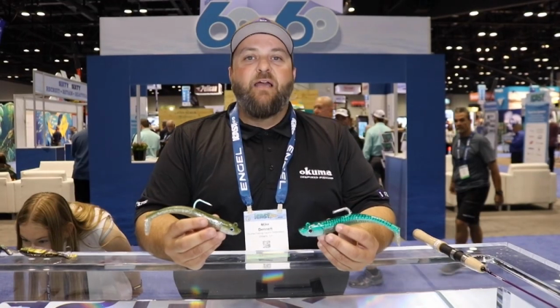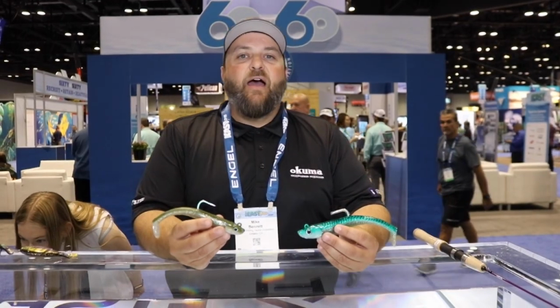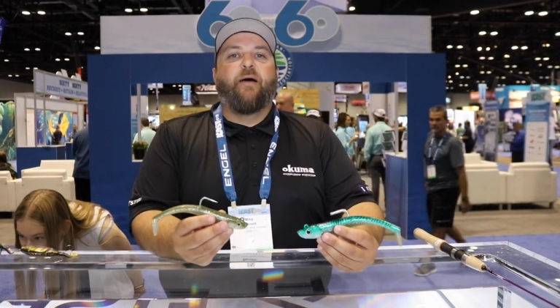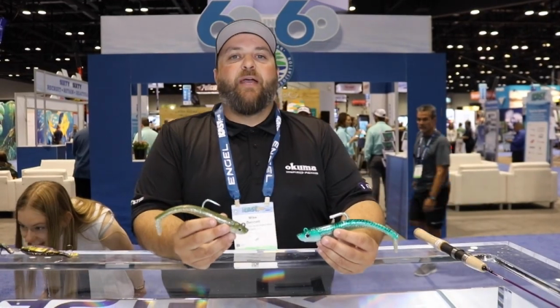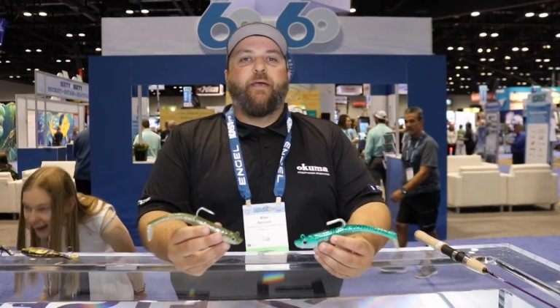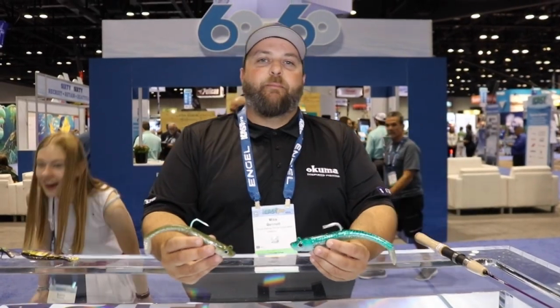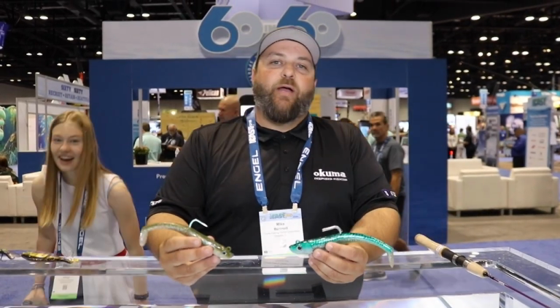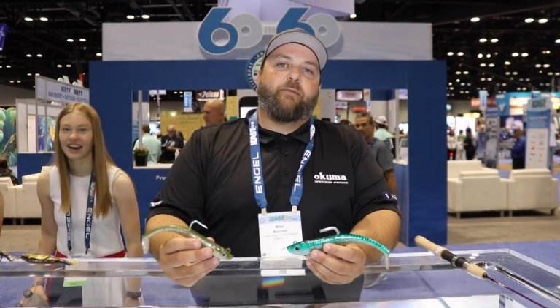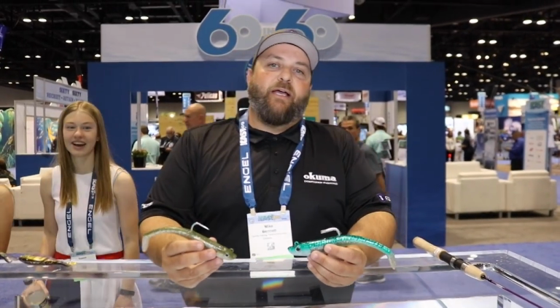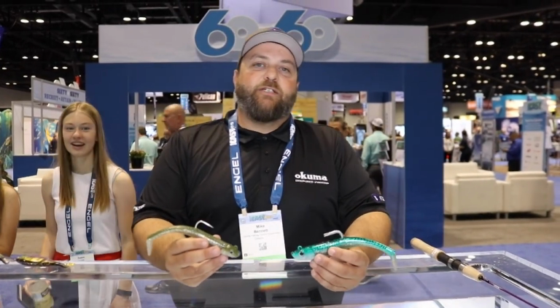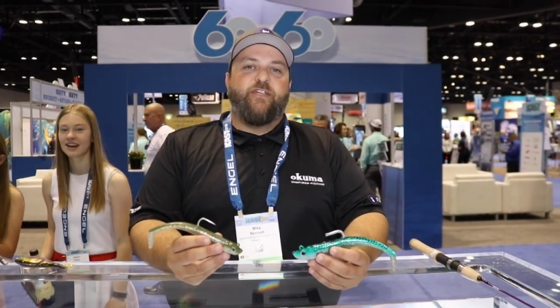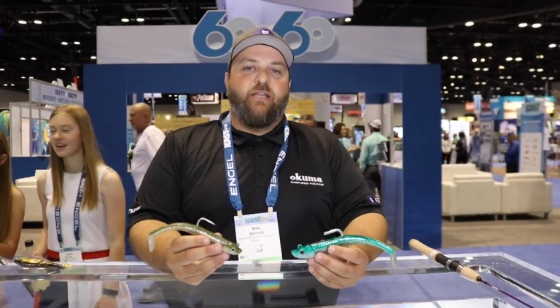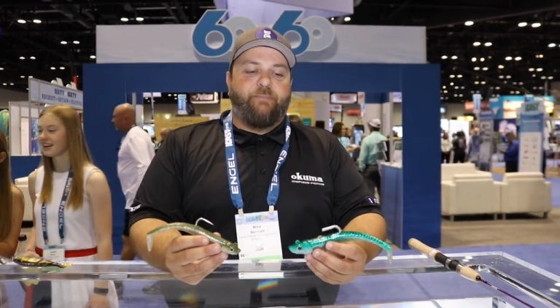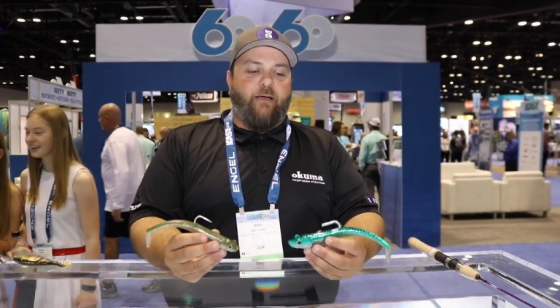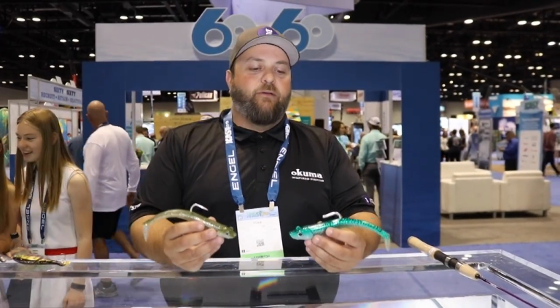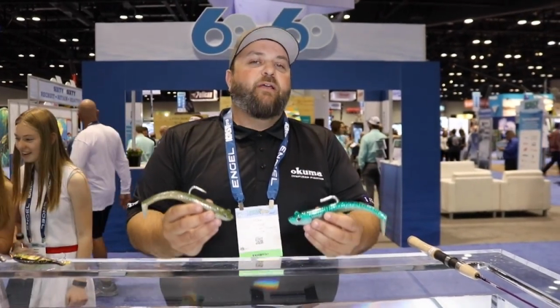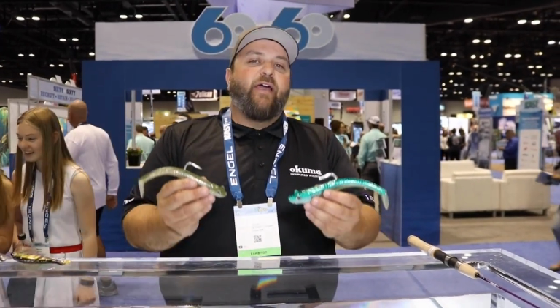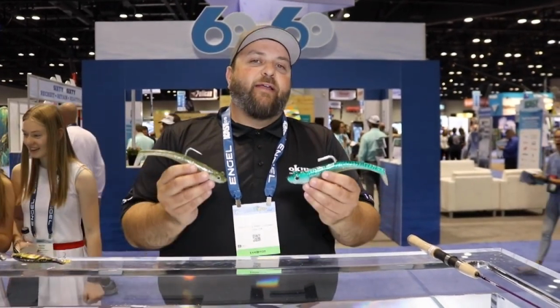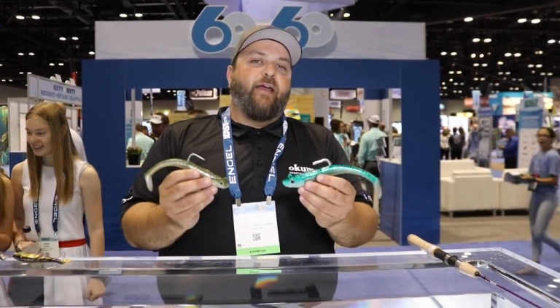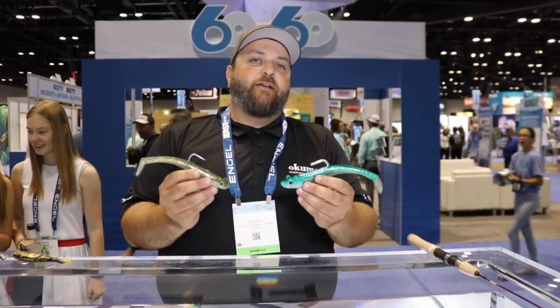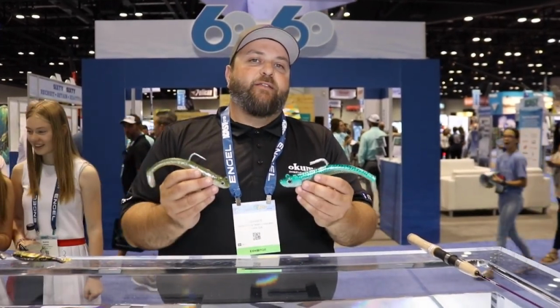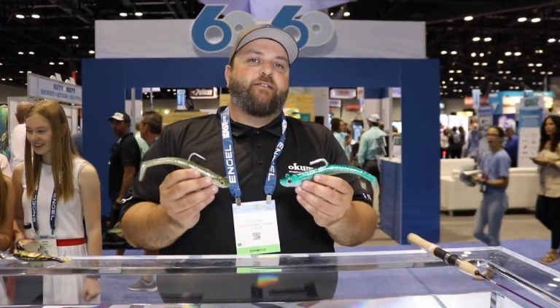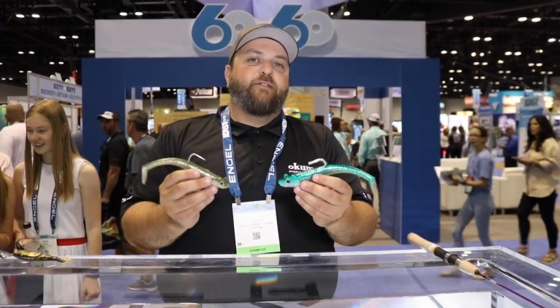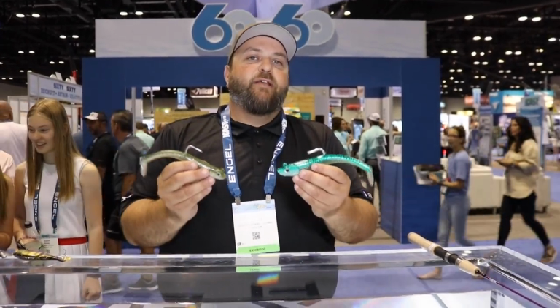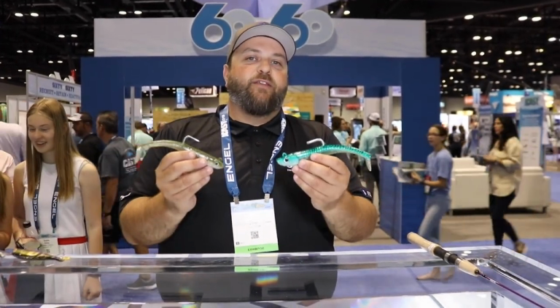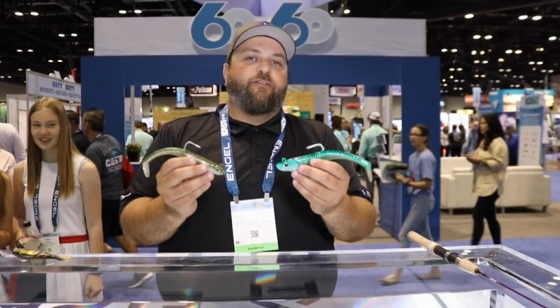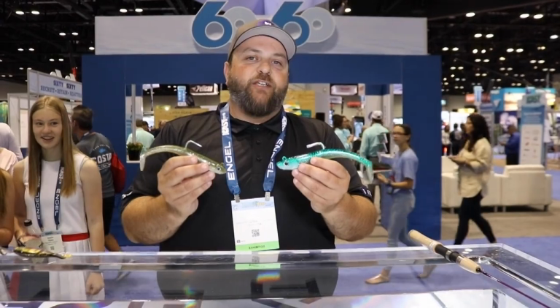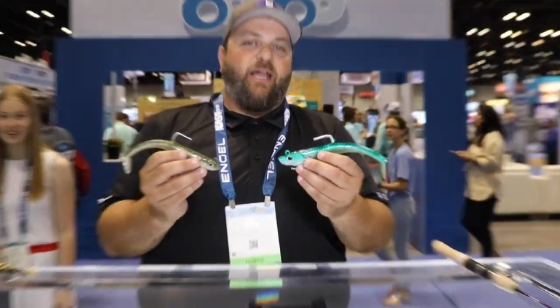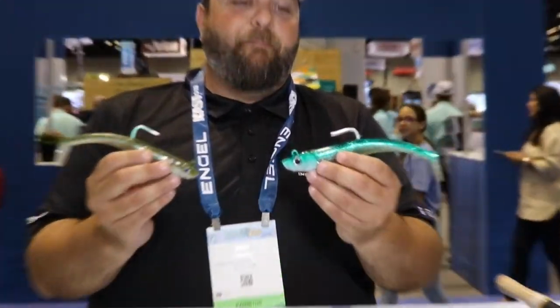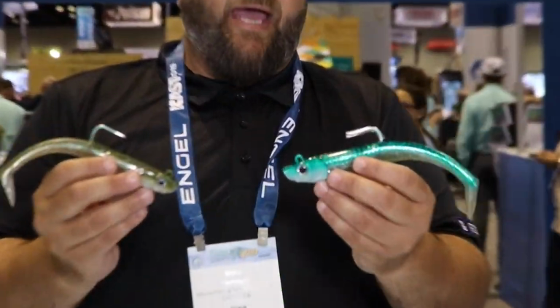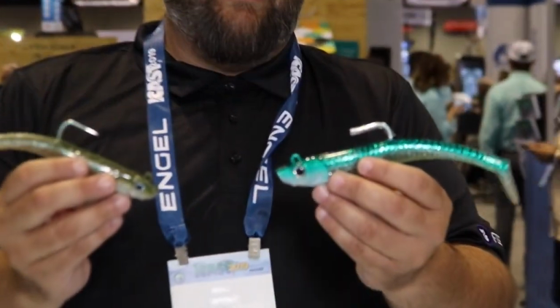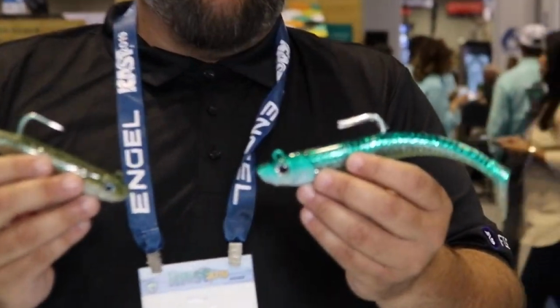Hi, I'm Mike Bennett, product manager at FishLab Tackle, and I'd like to introduce you to the FishLab Mad Eel.